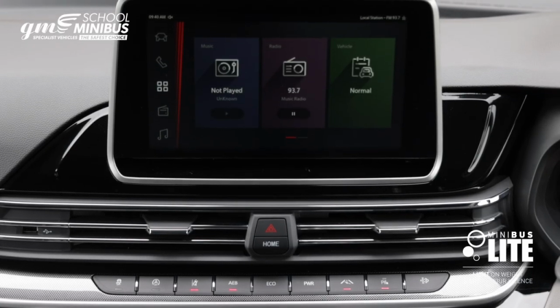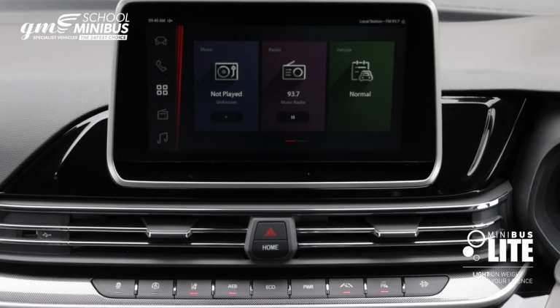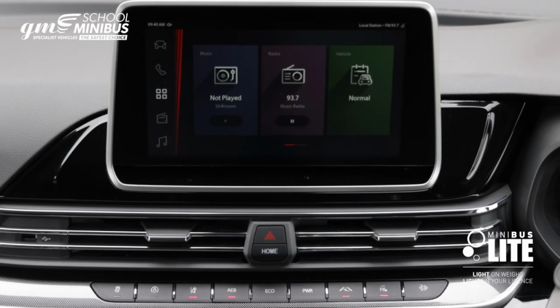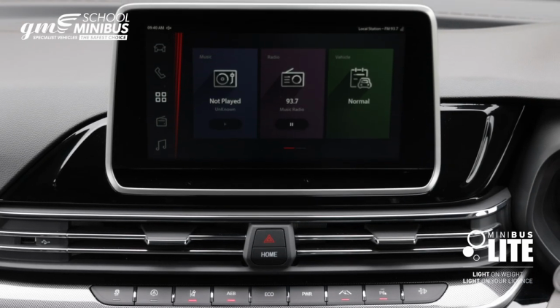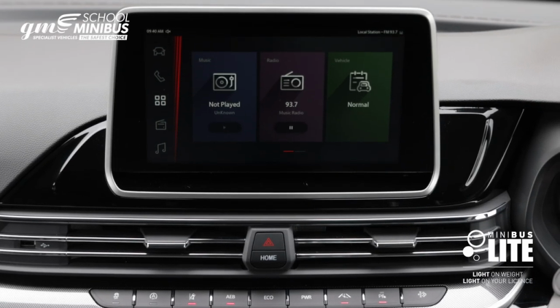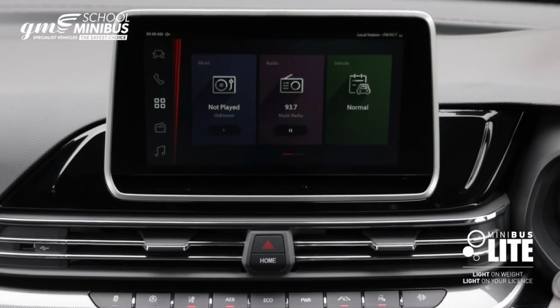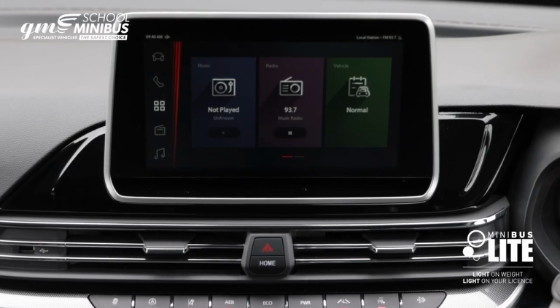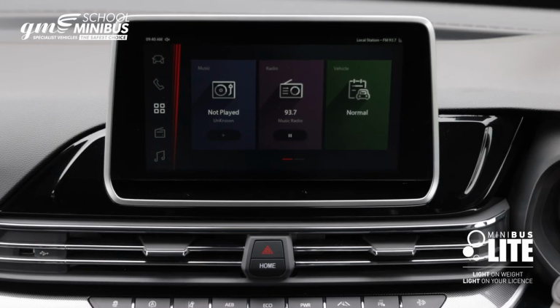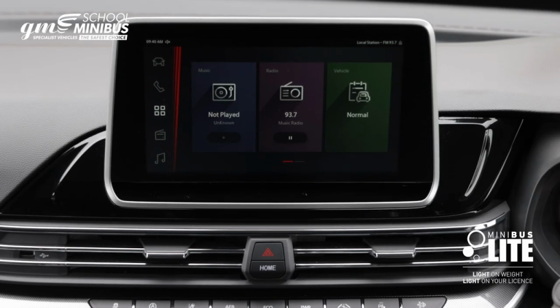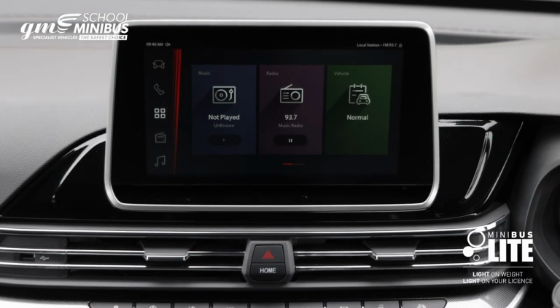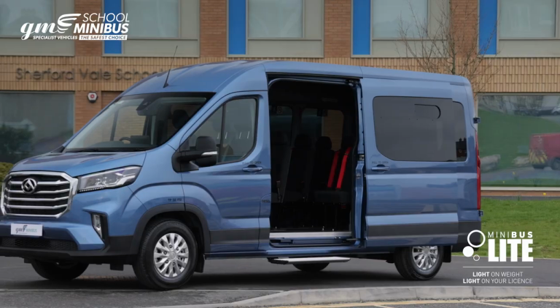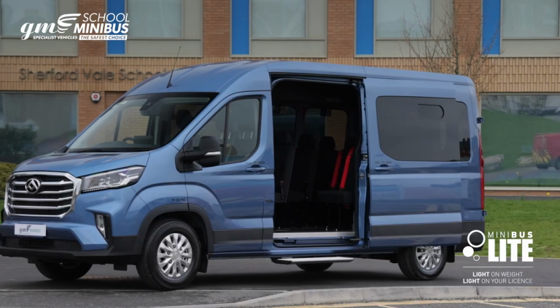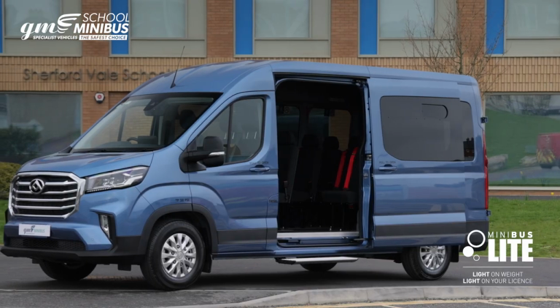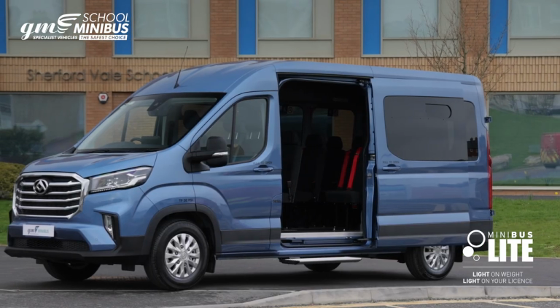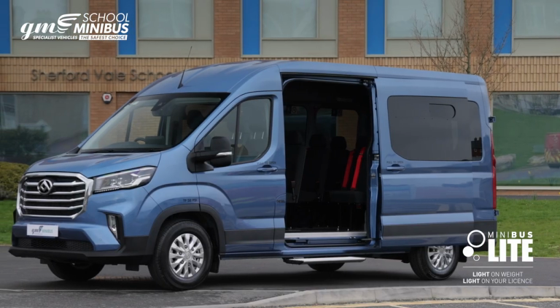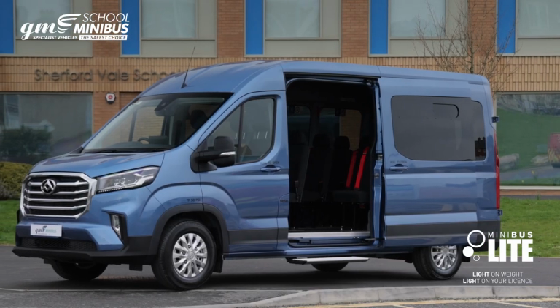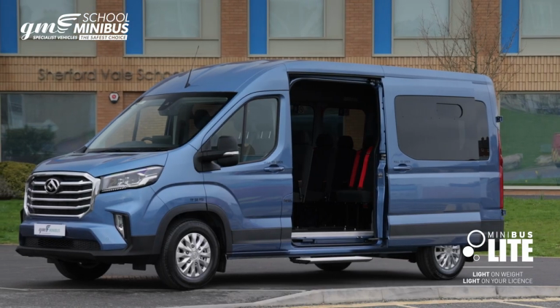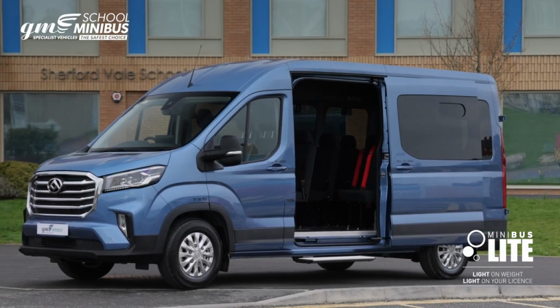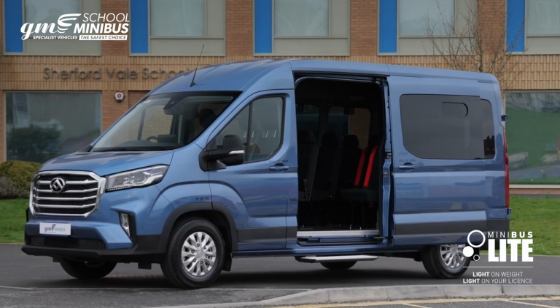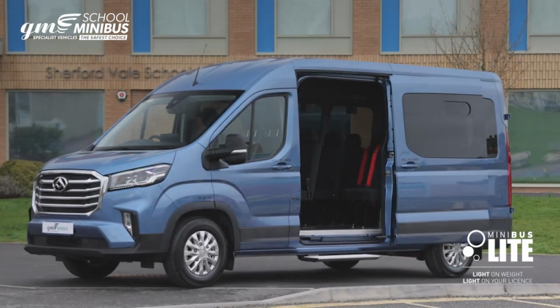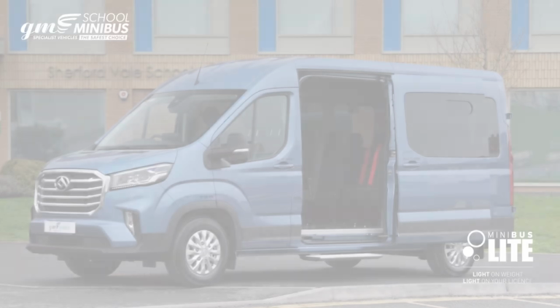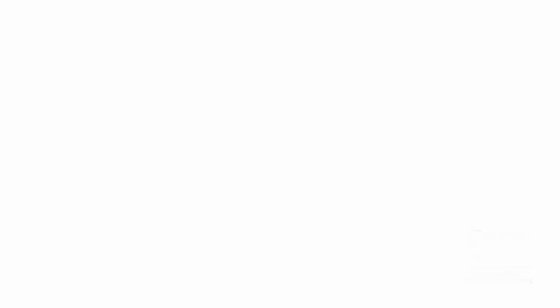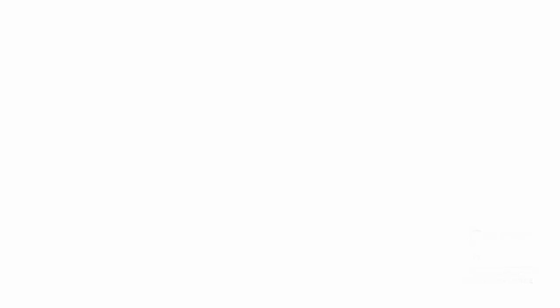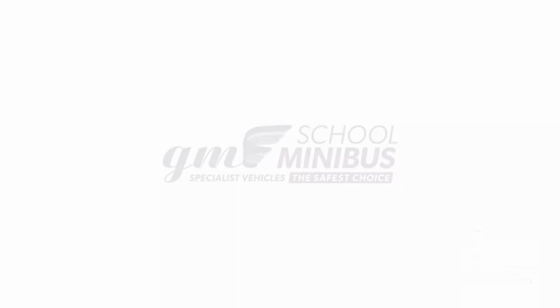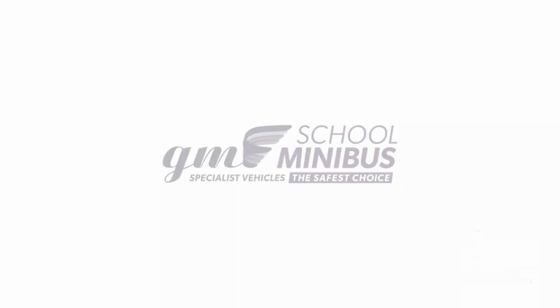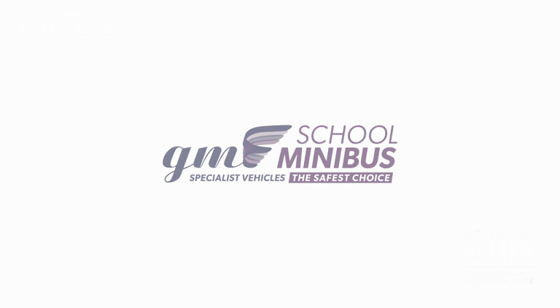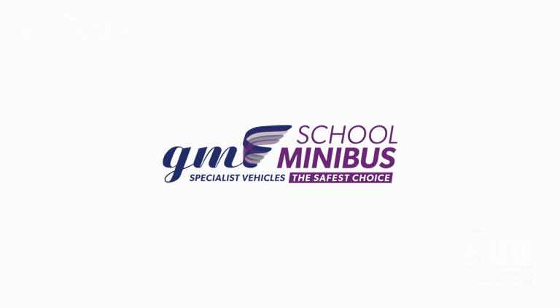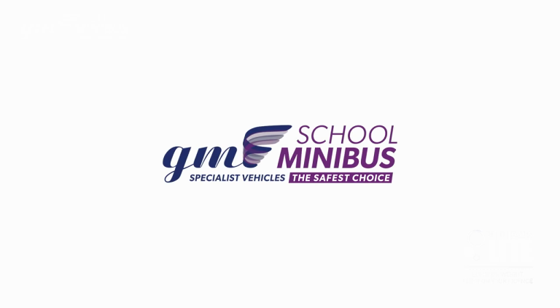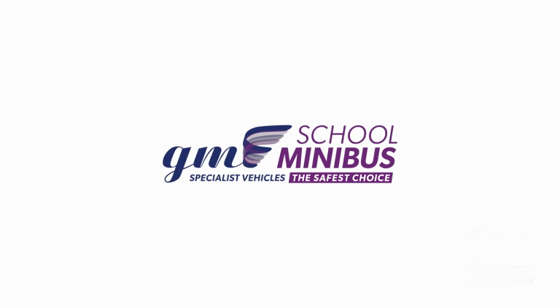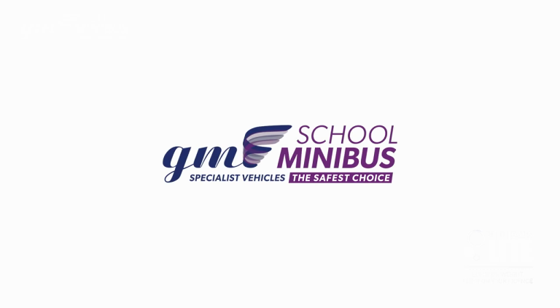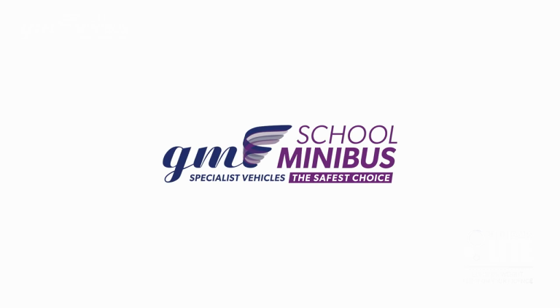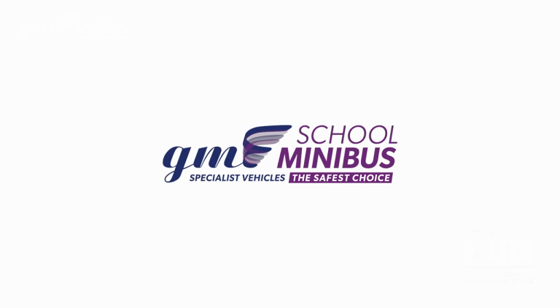For our latest contract hire rates including full maintenance, get in touch. GM School Minibus — the safest choice.